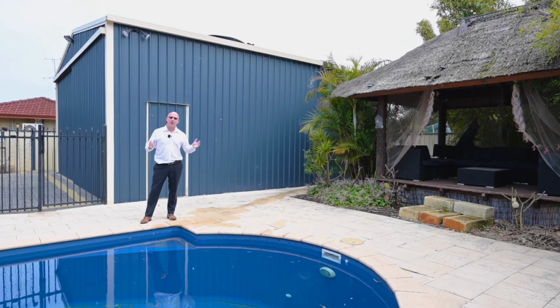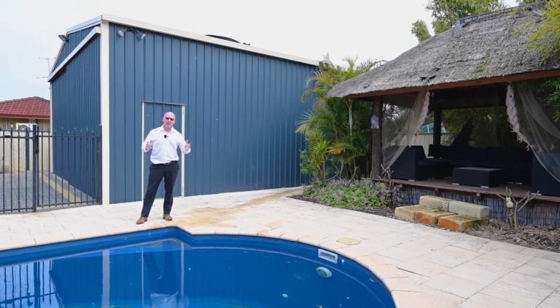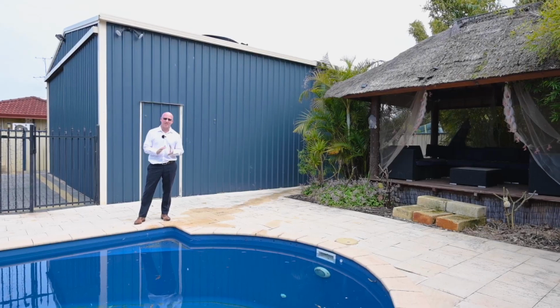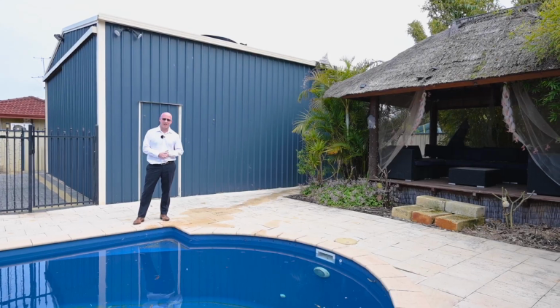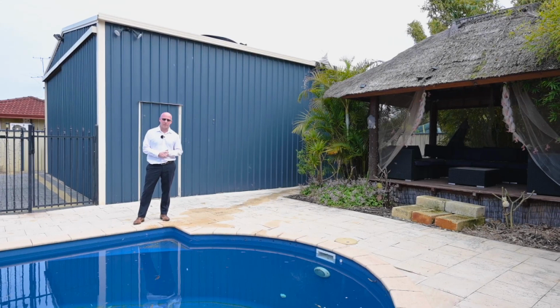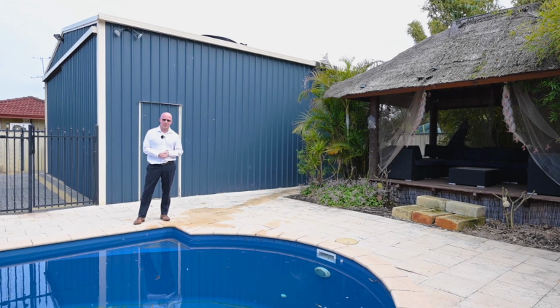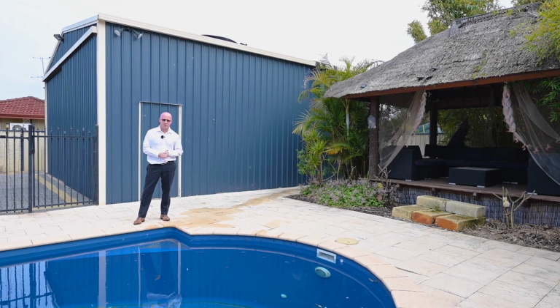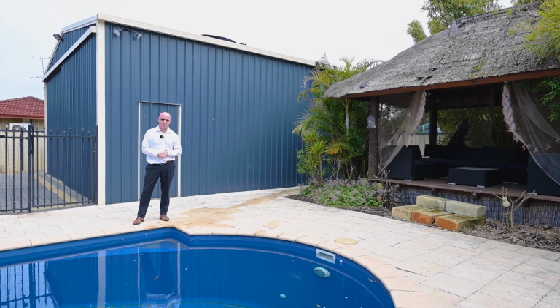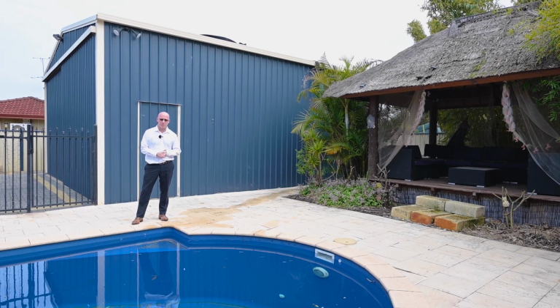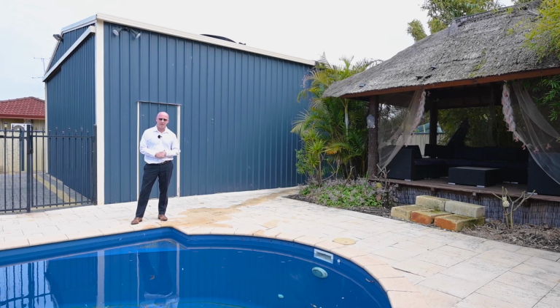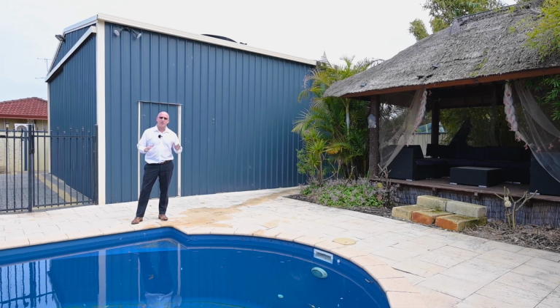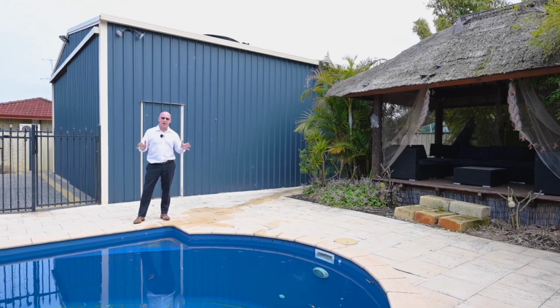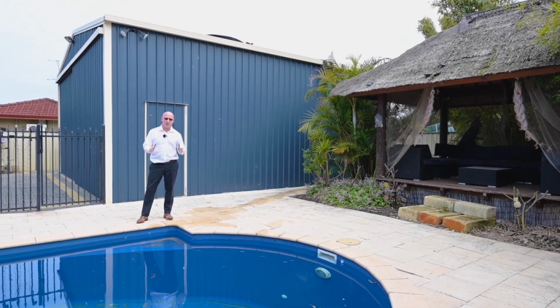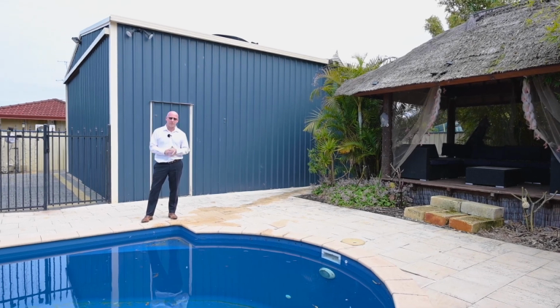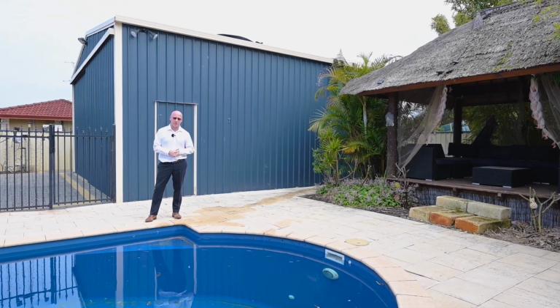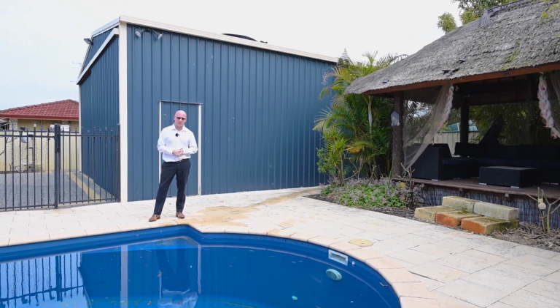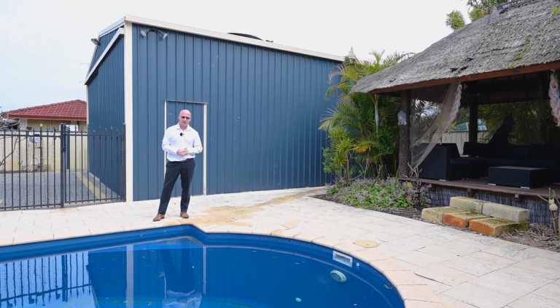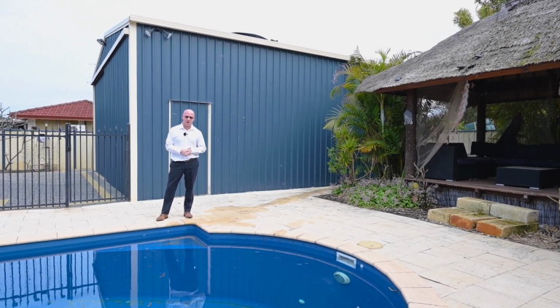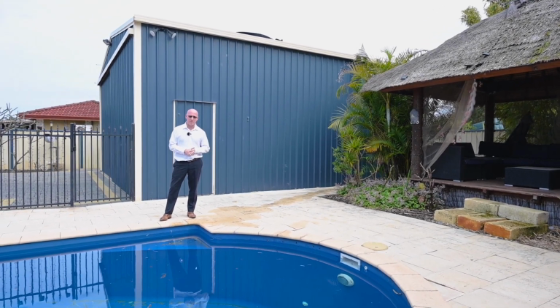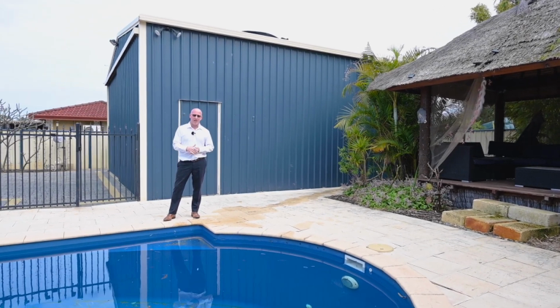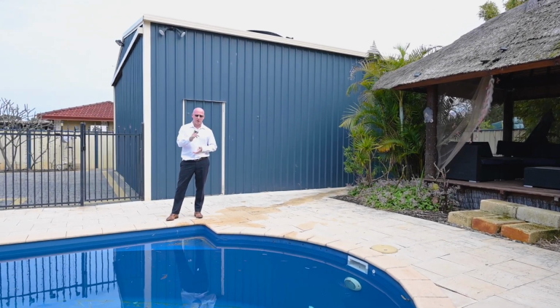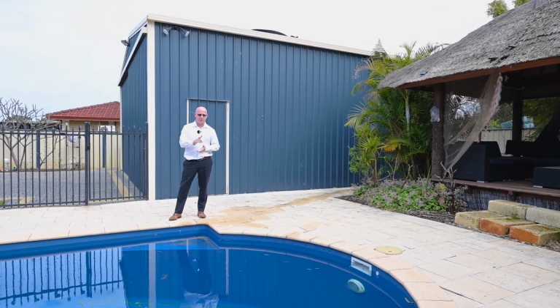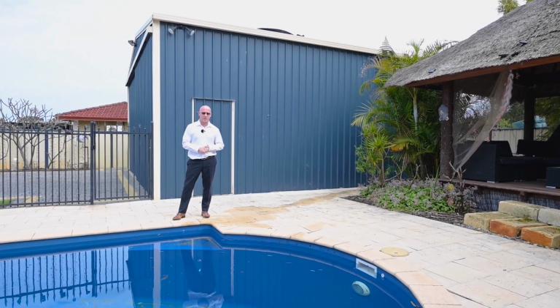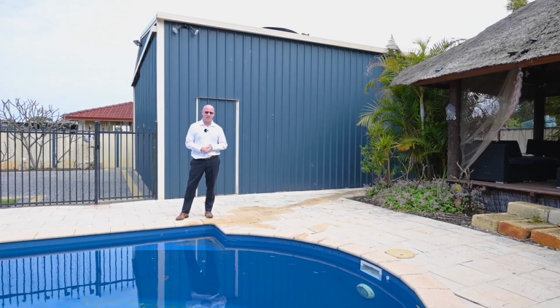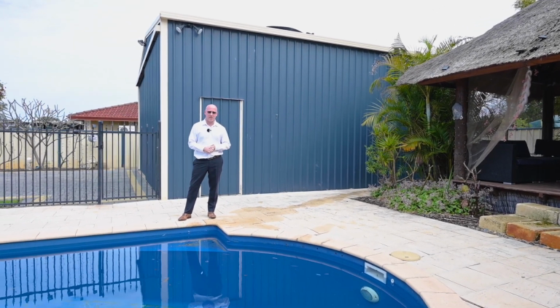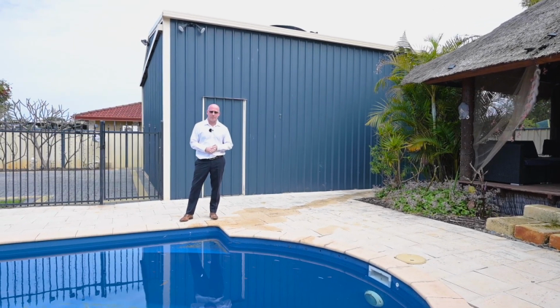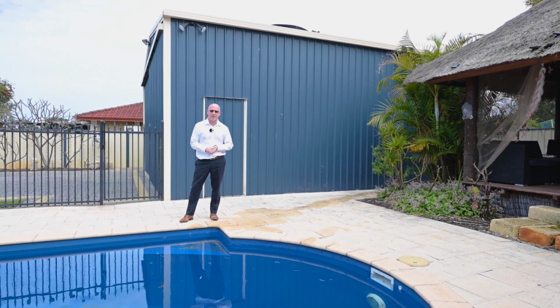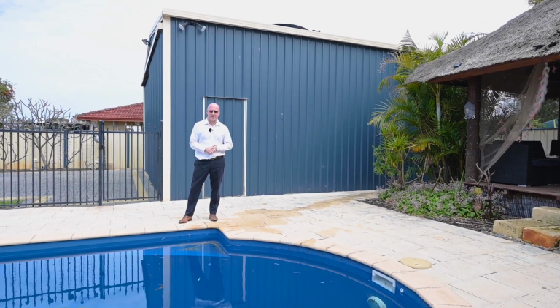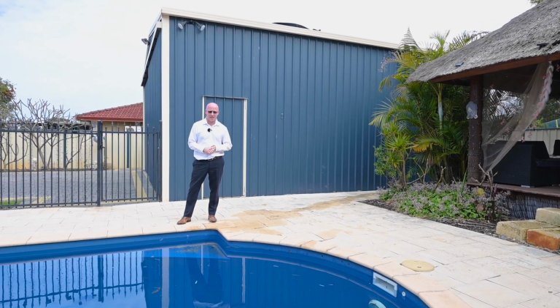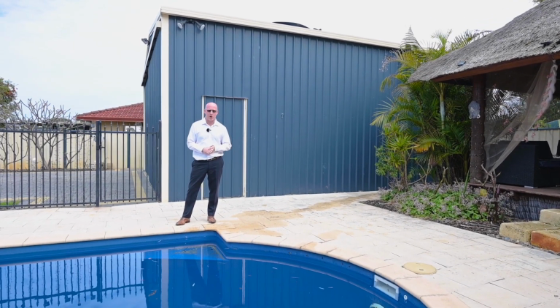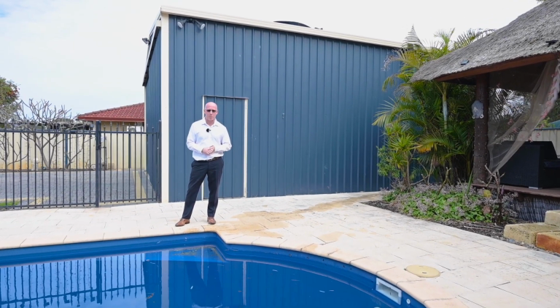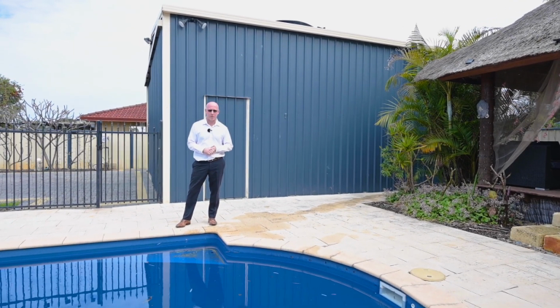I'm Dane Stanley from Century 21. Thank you for viewing this great home and I look forward to seeing you at the next home open.